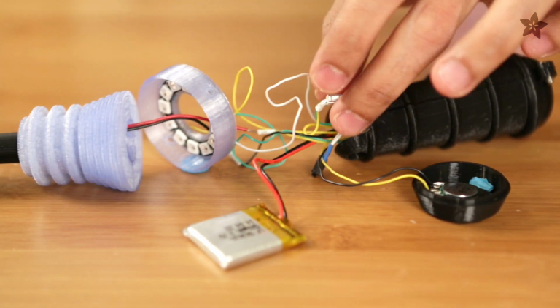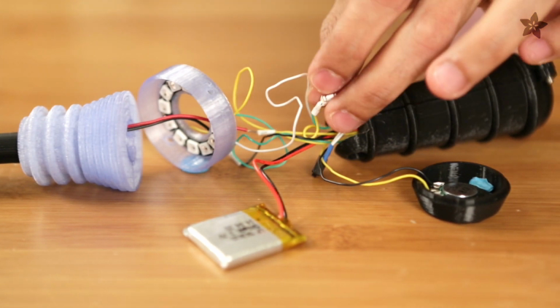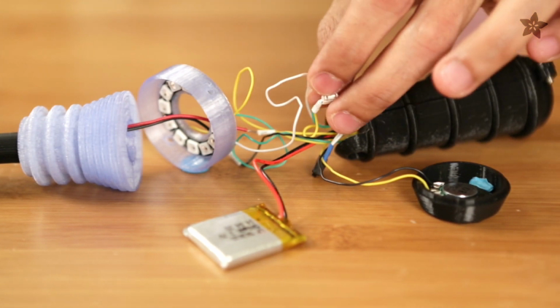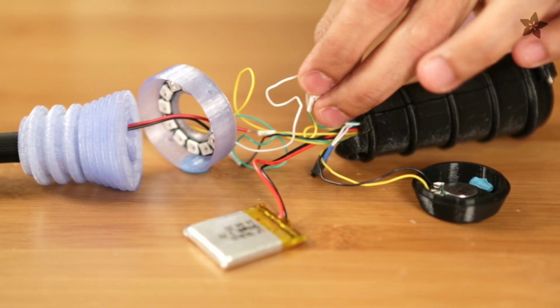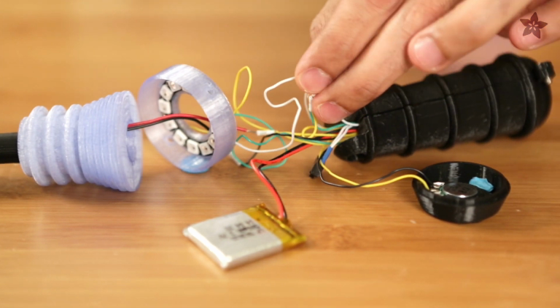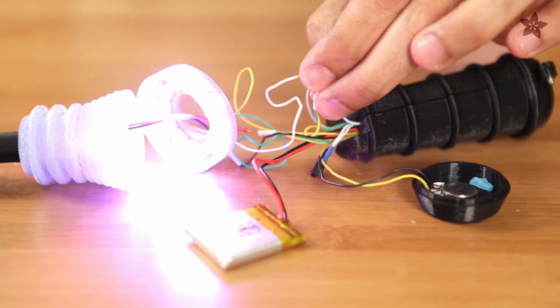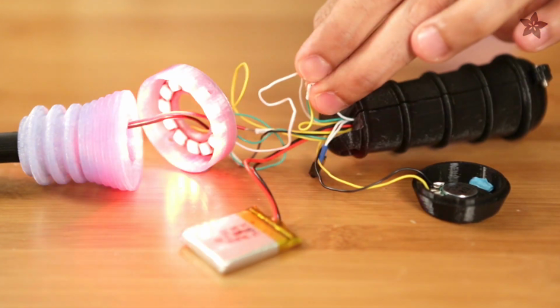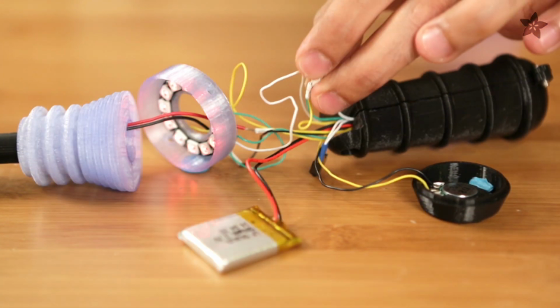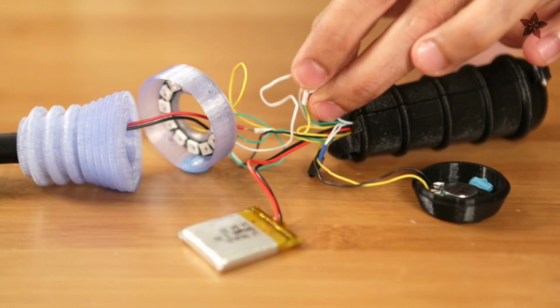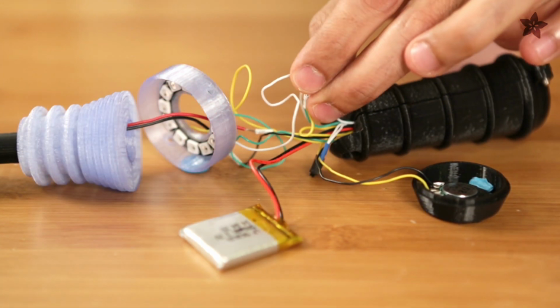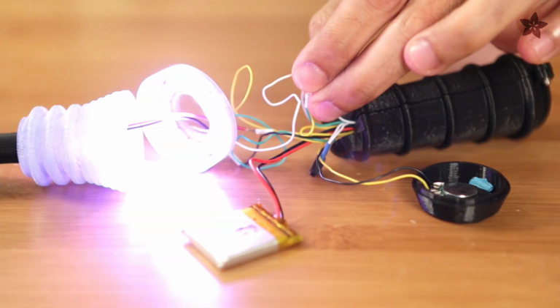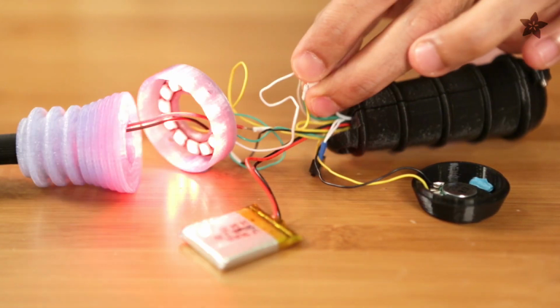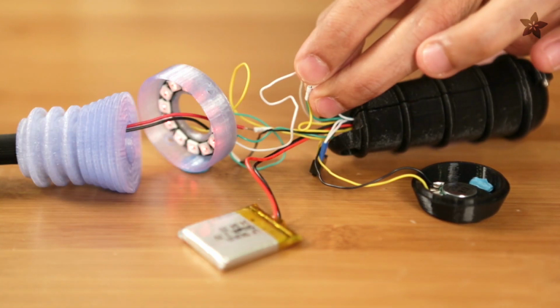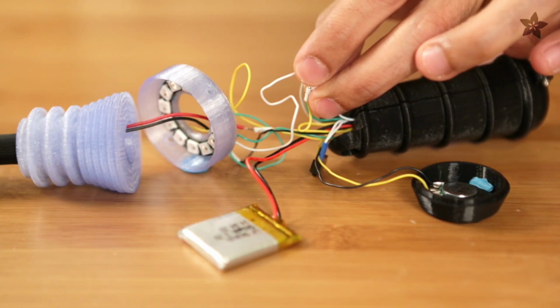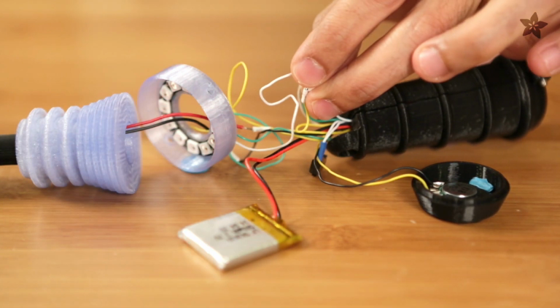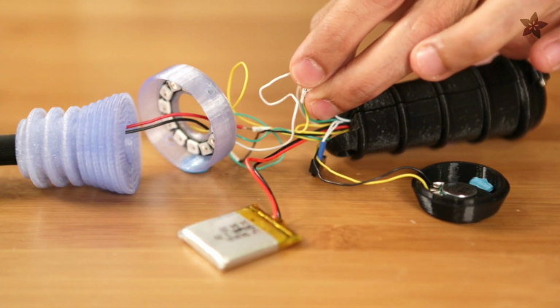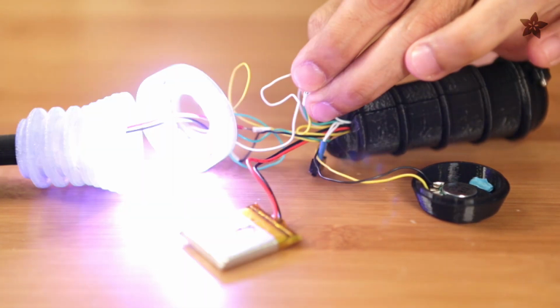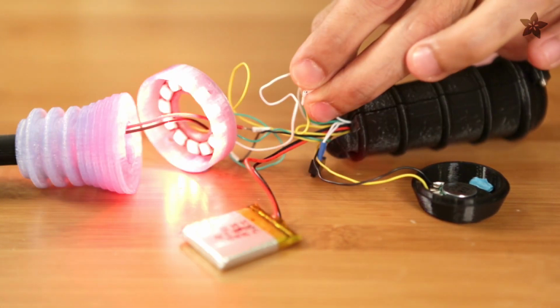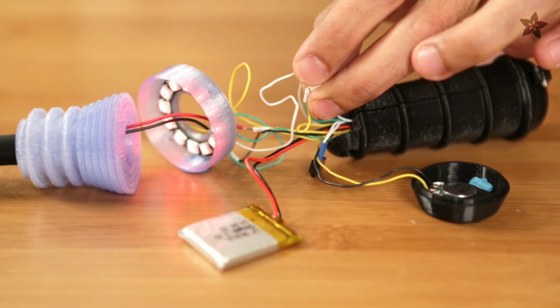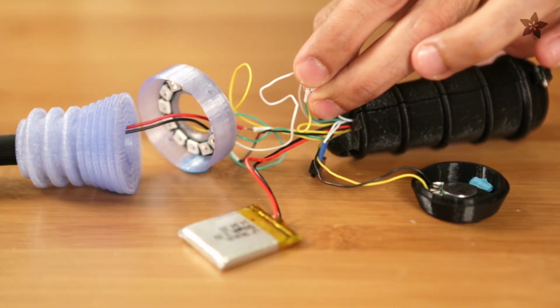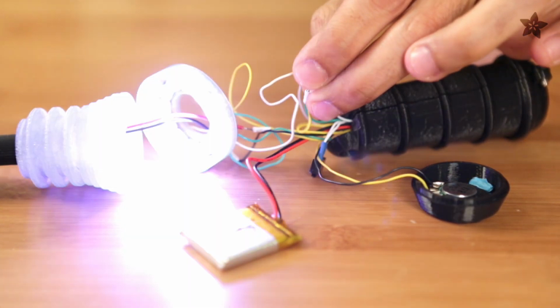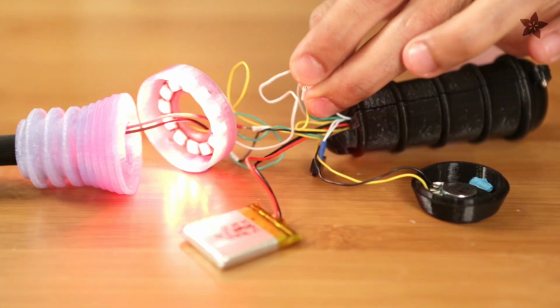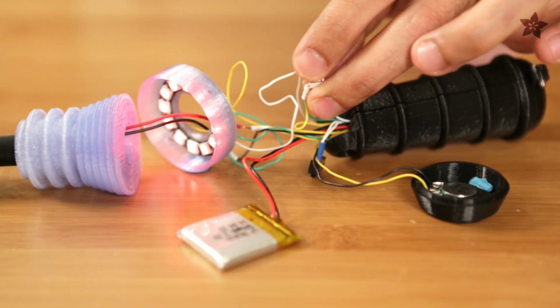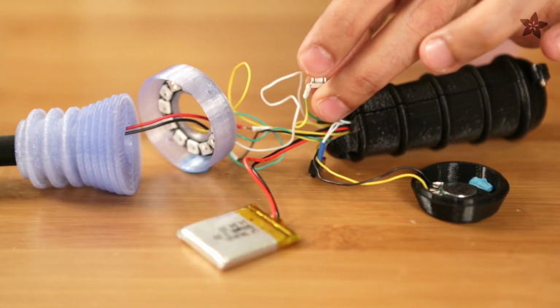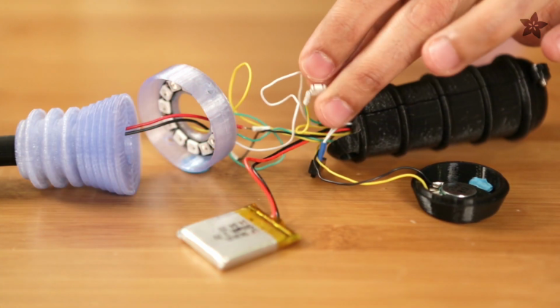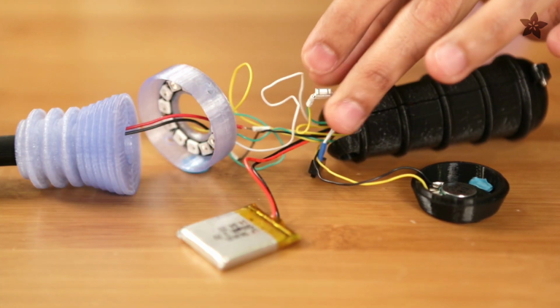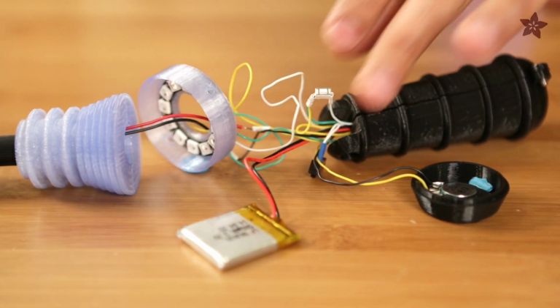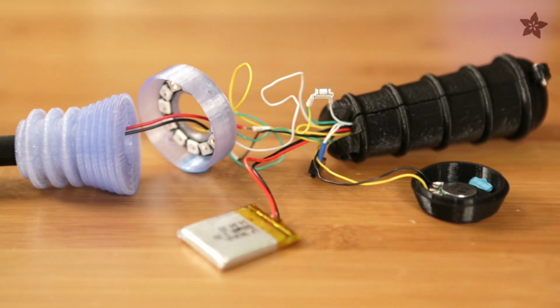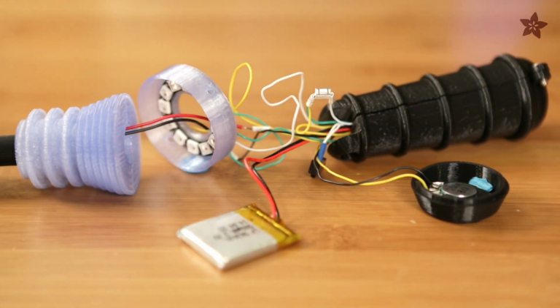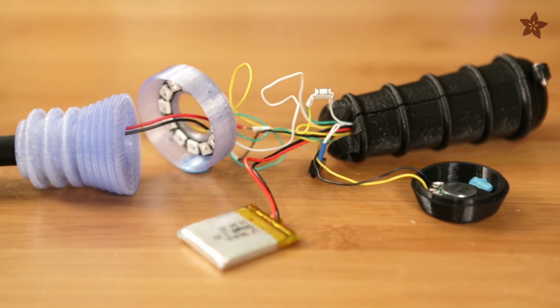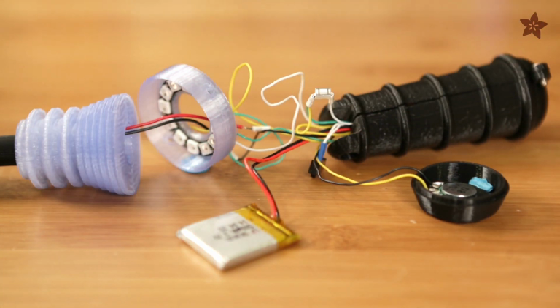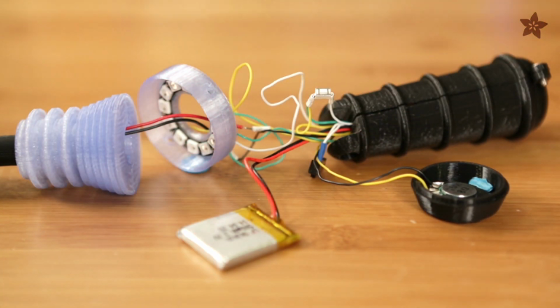In this build the audio effects board fires the sound and the pro trinket lights up a neopixel ring when the trigger is pulled.